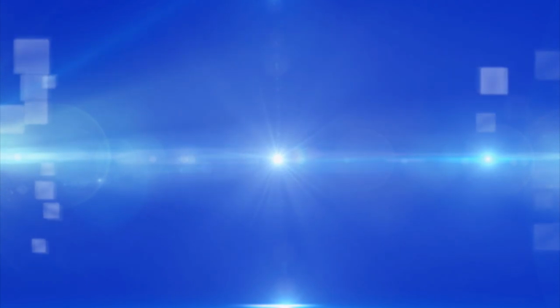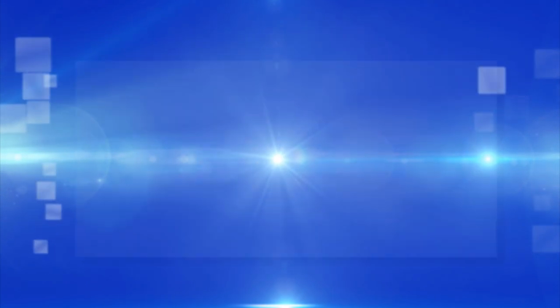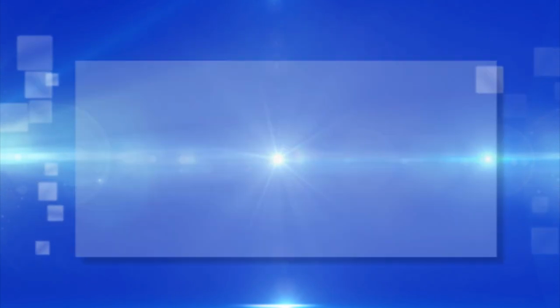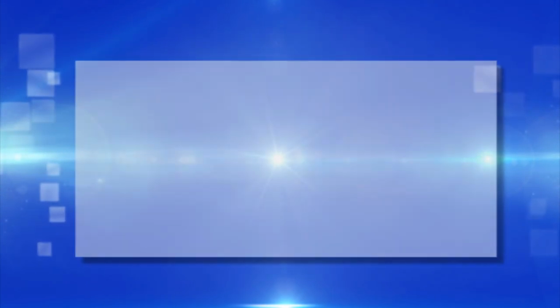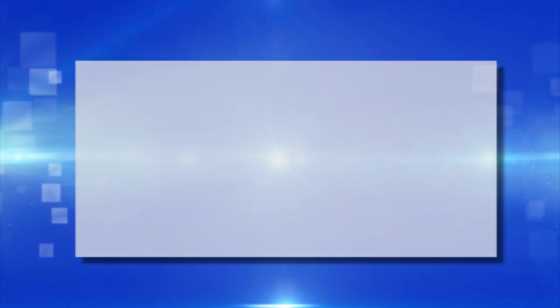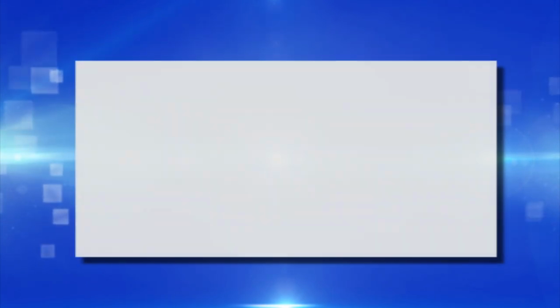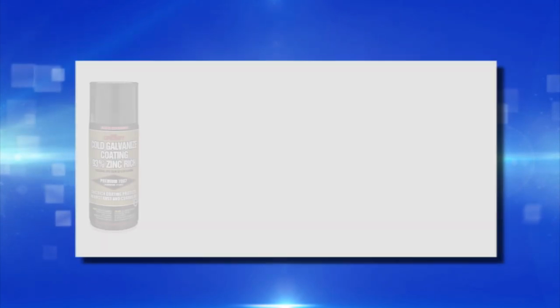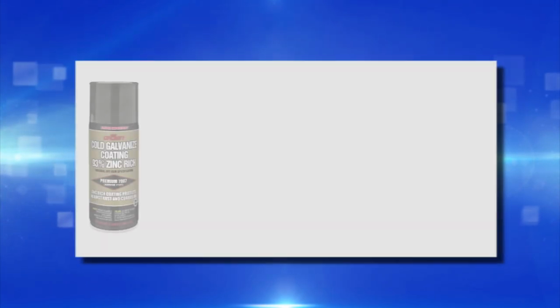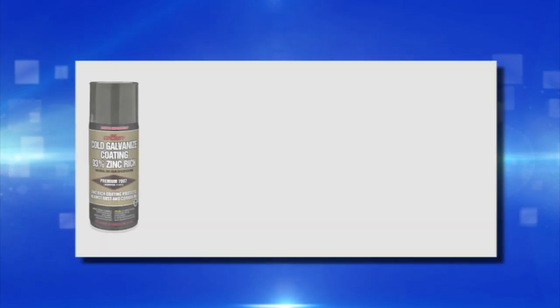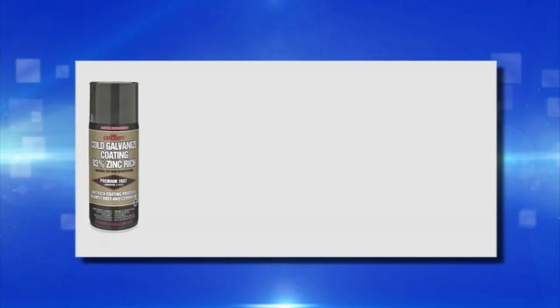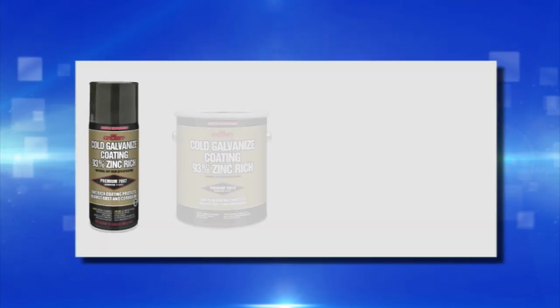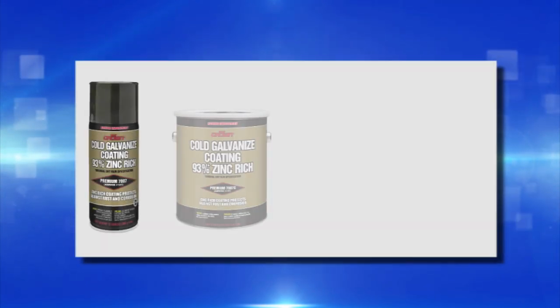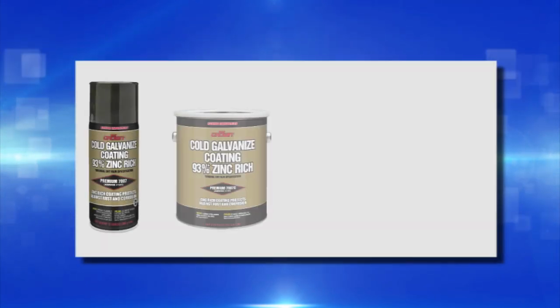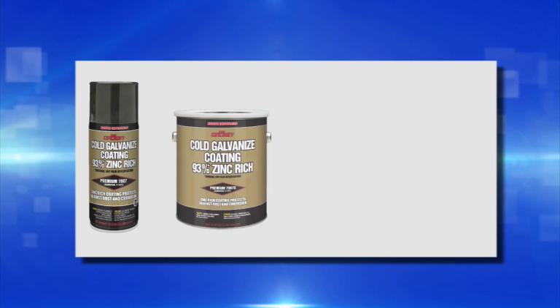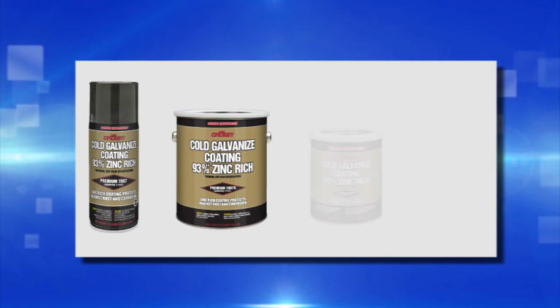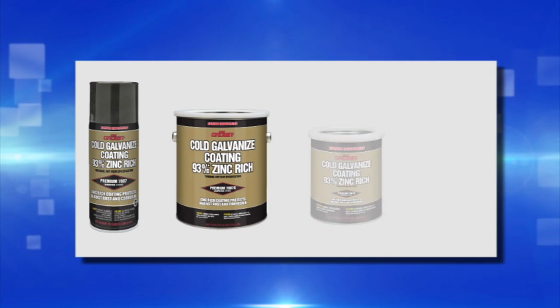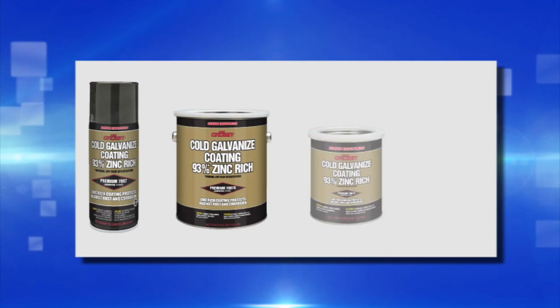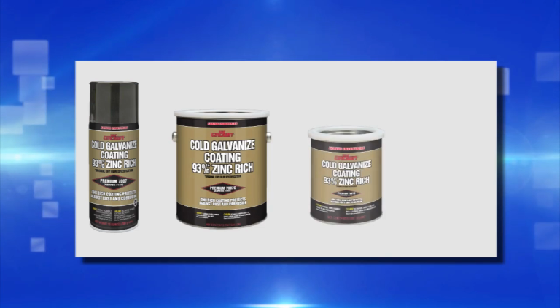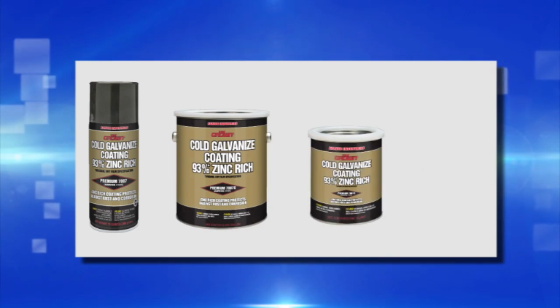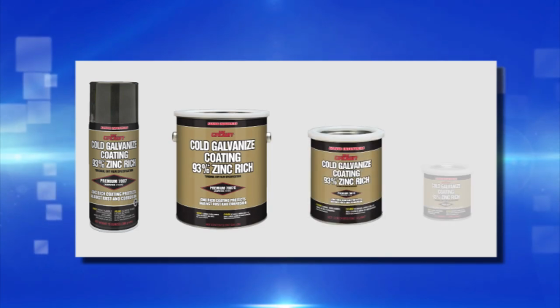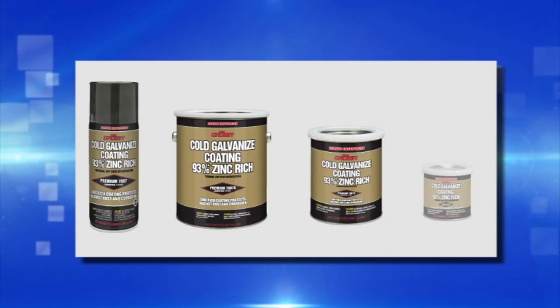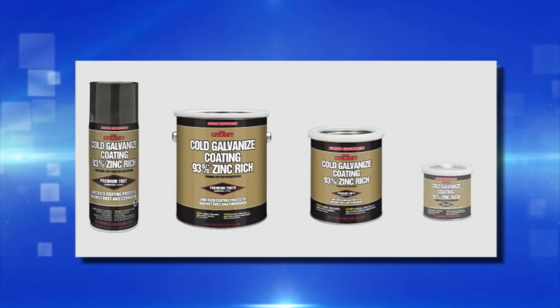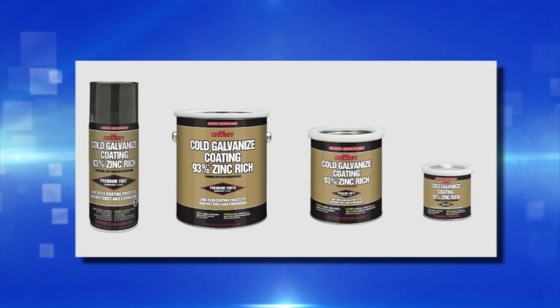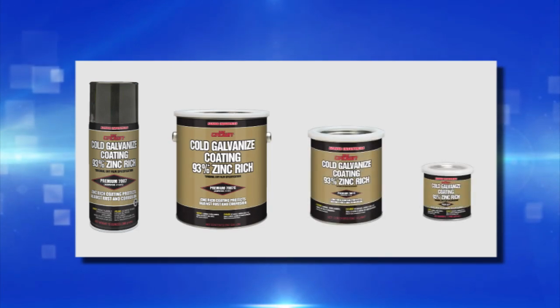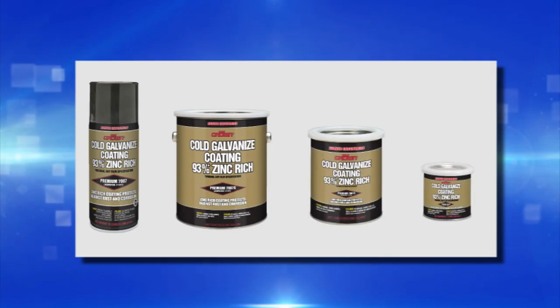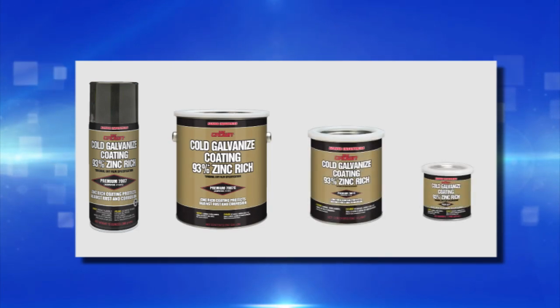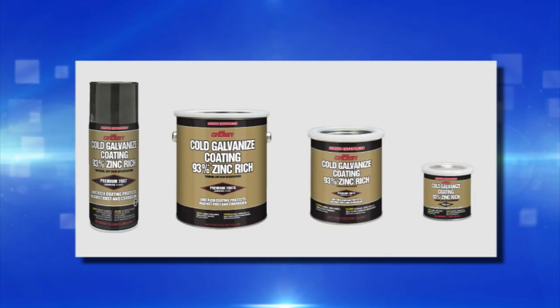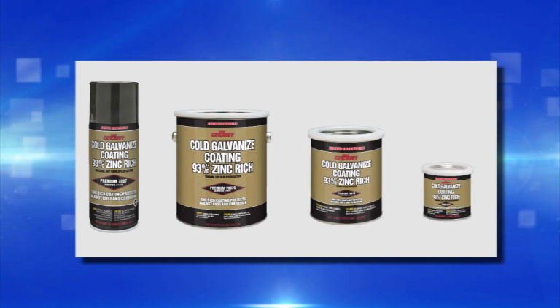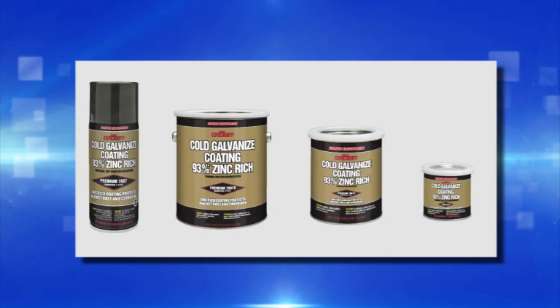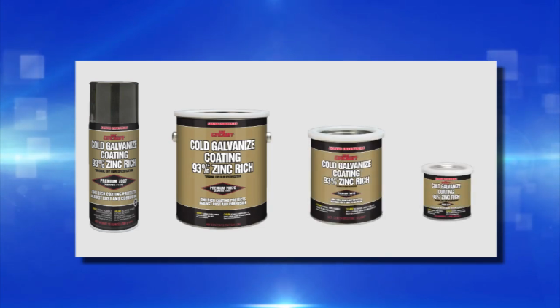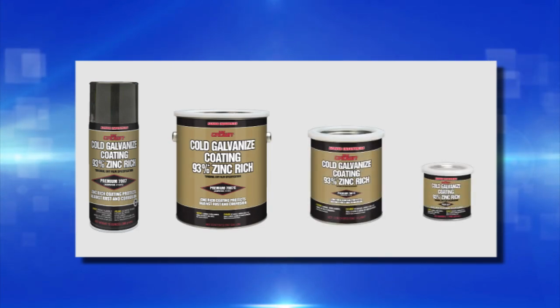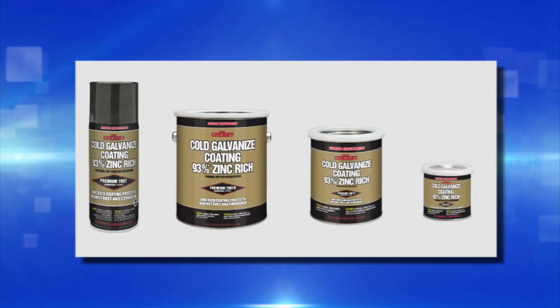Crown Cold Galvanized Coating is available in aerosol and in gallon, quart, and half pint sizes.